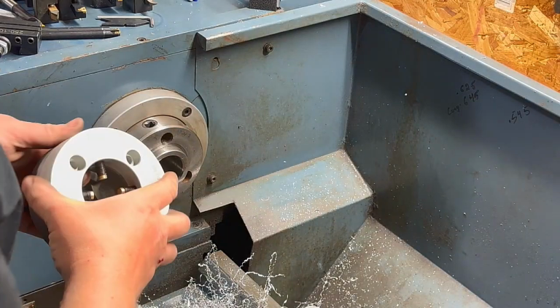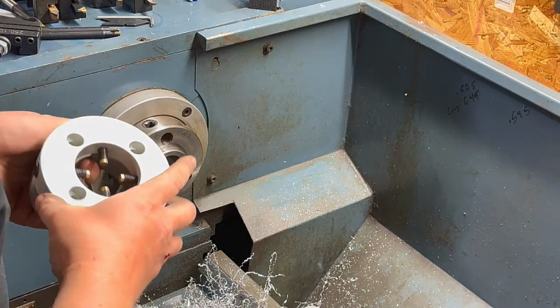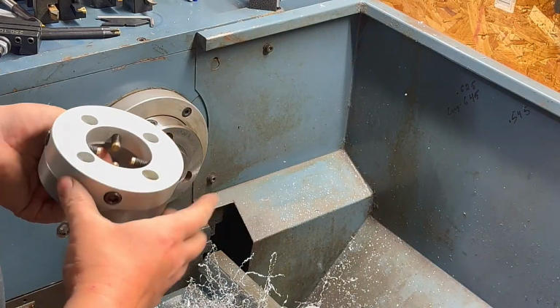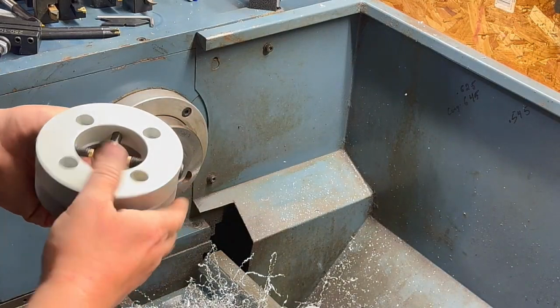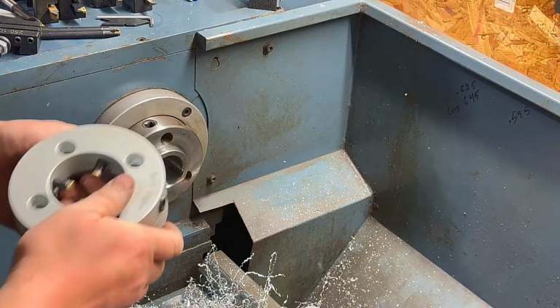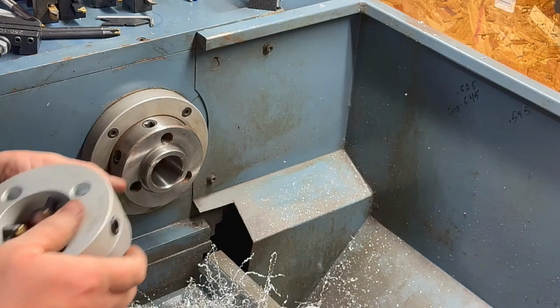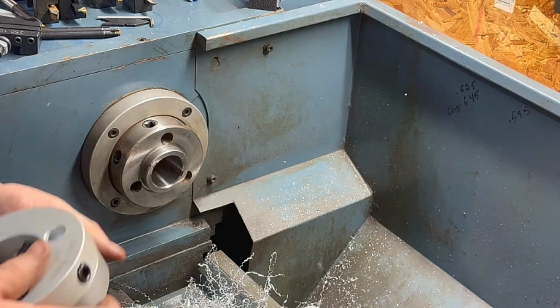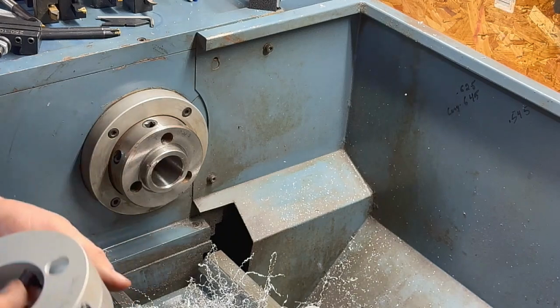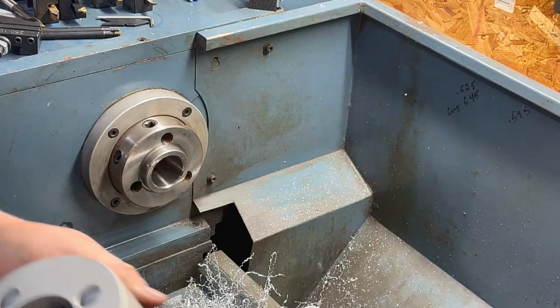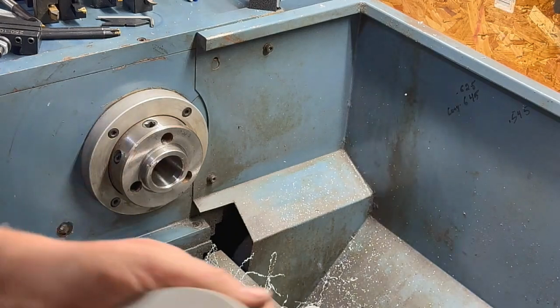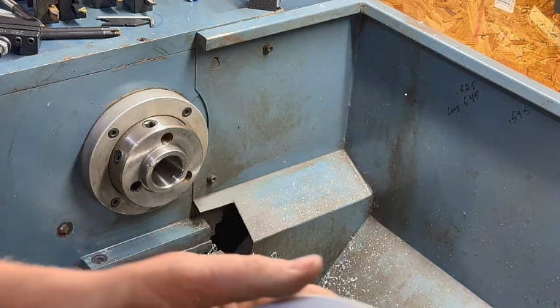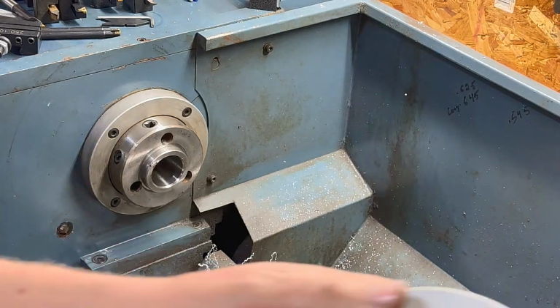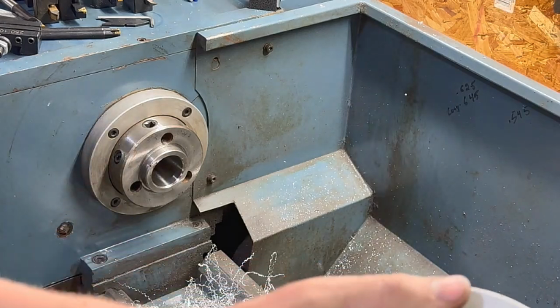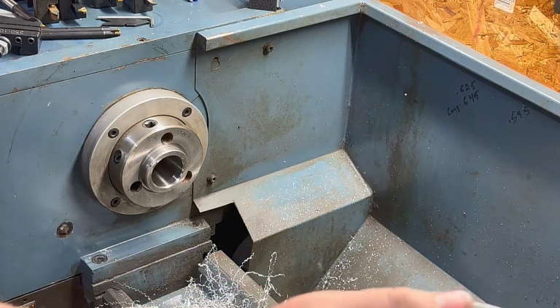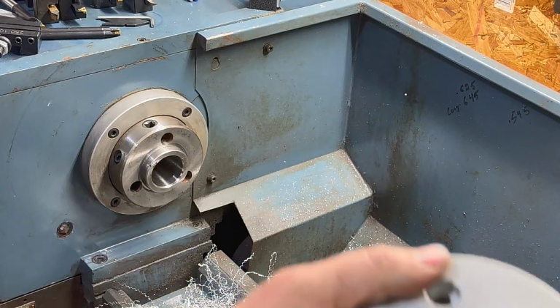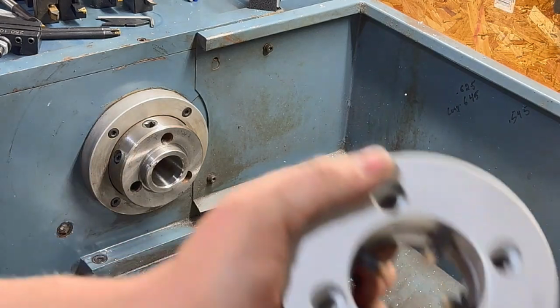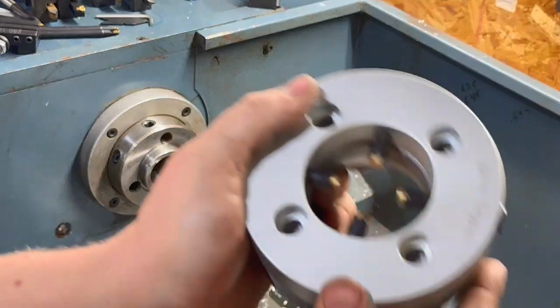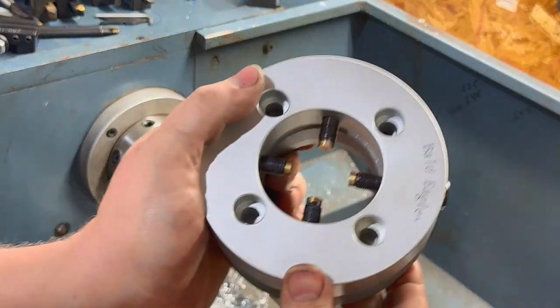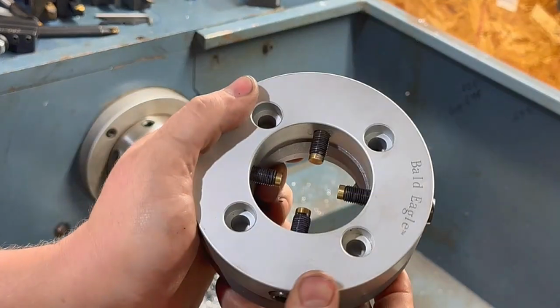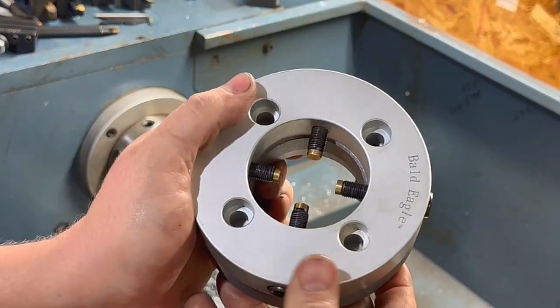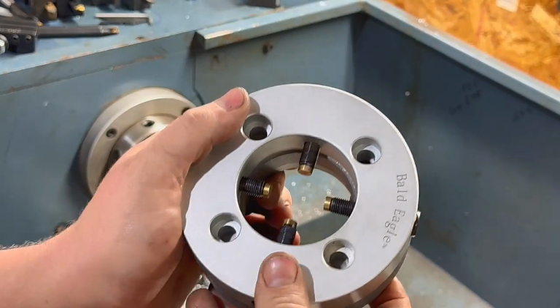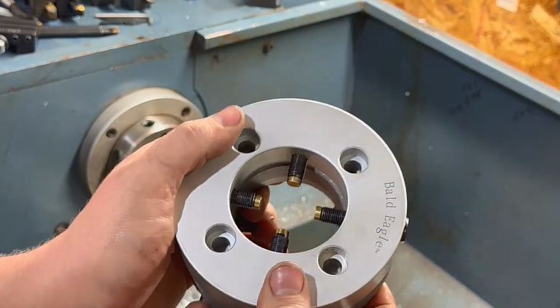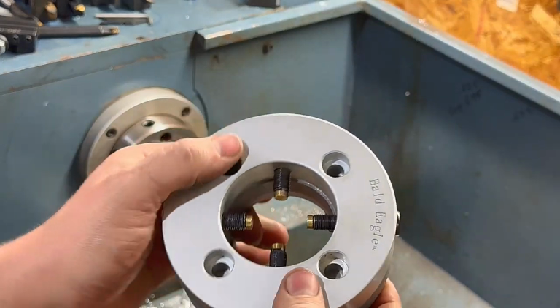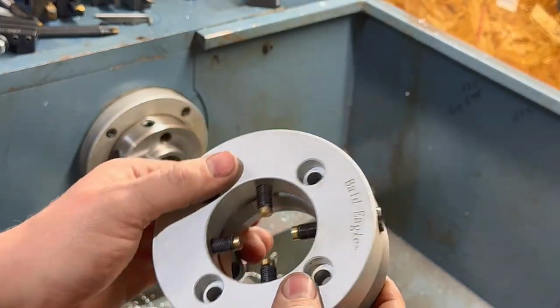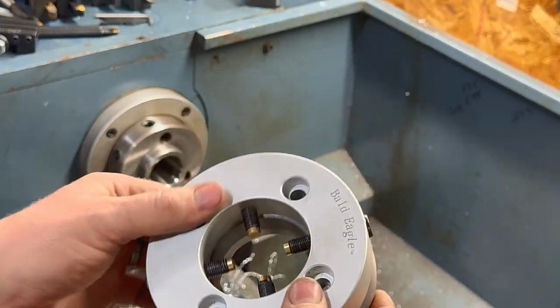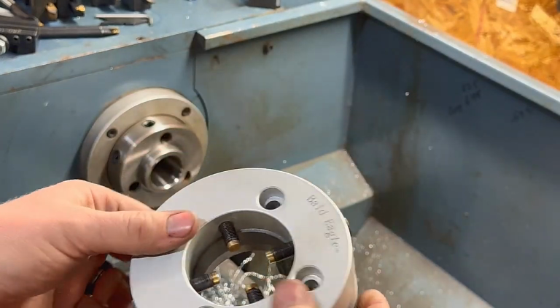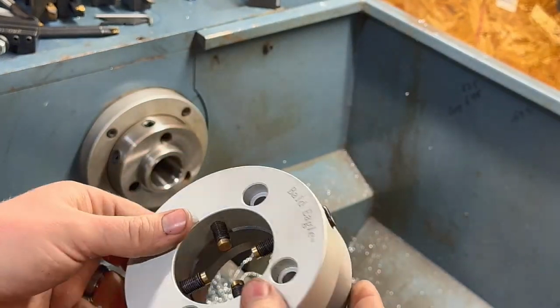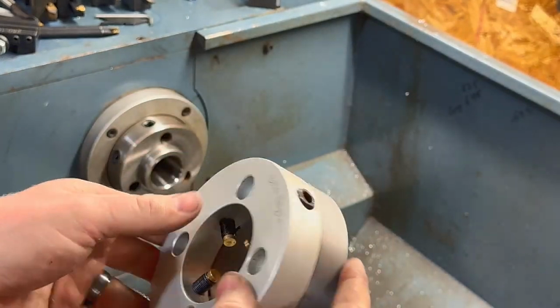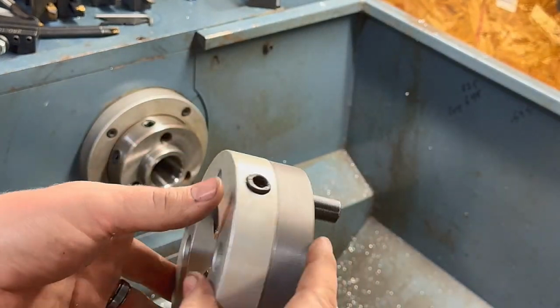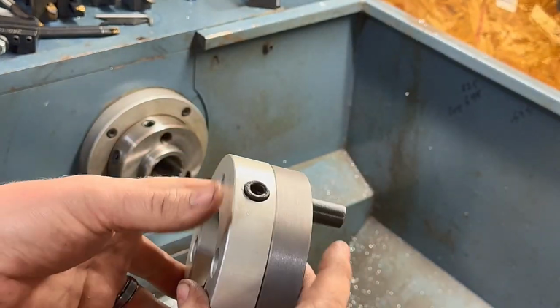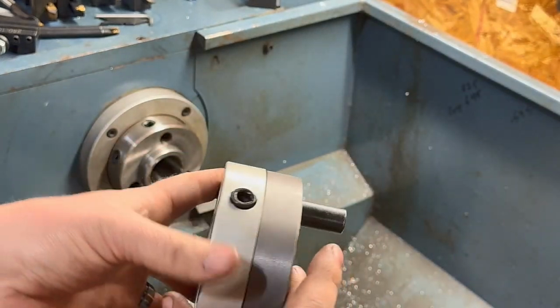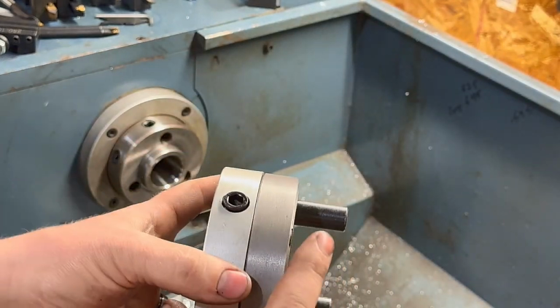All right, we got it all assembled. Let's get it set up in the lathe and see how it runs.